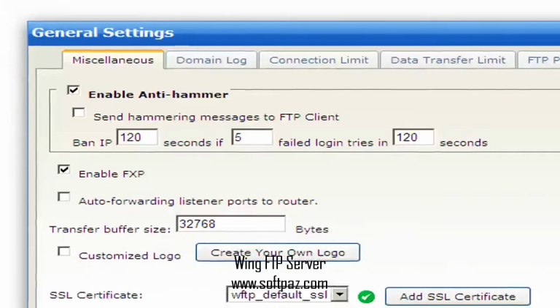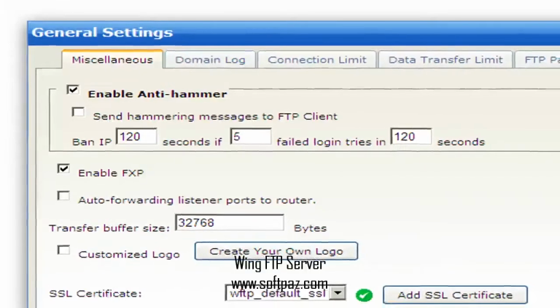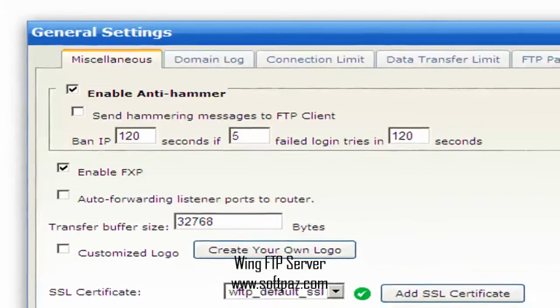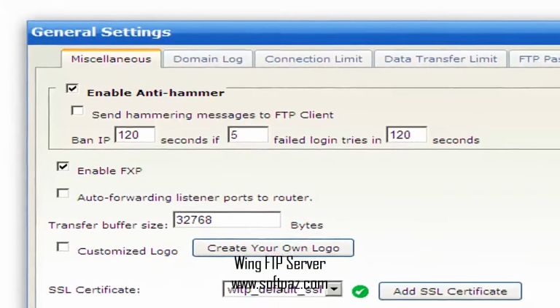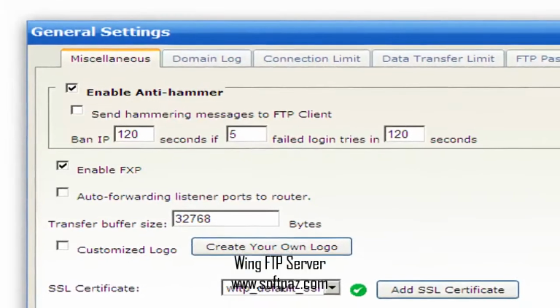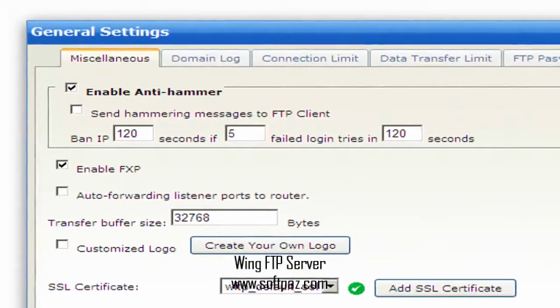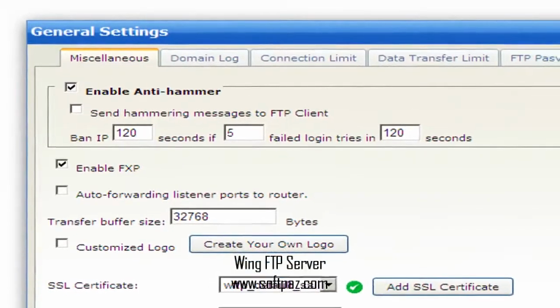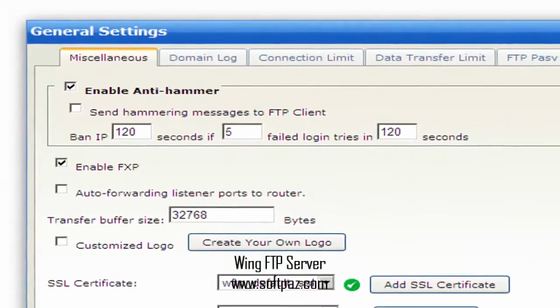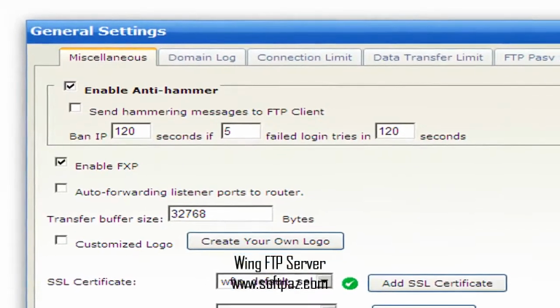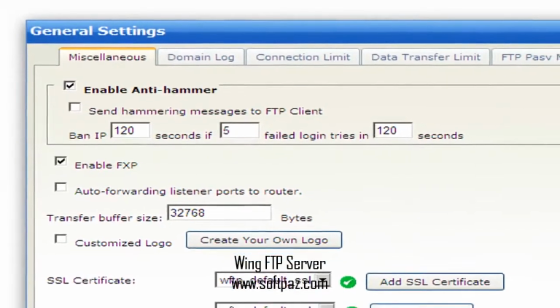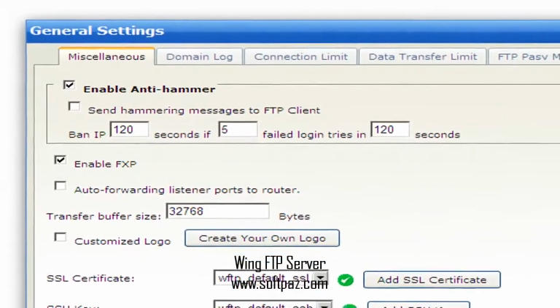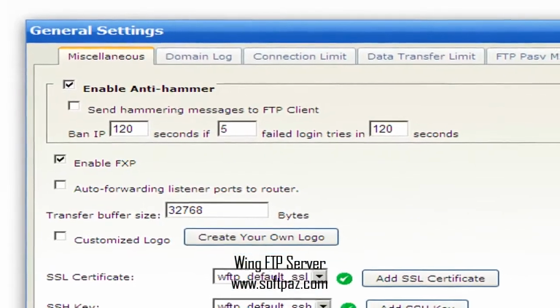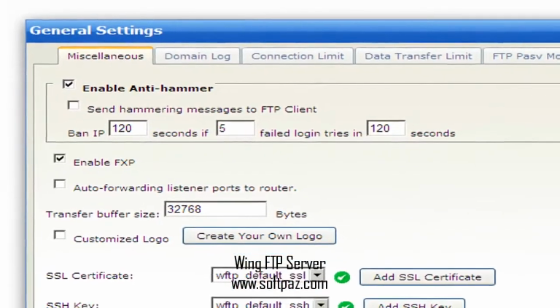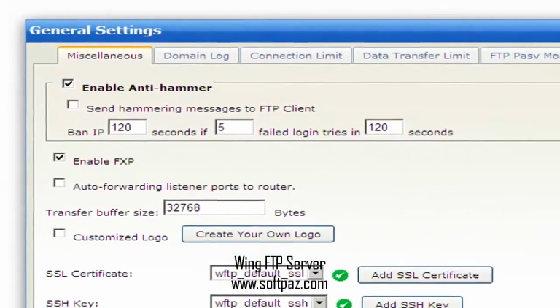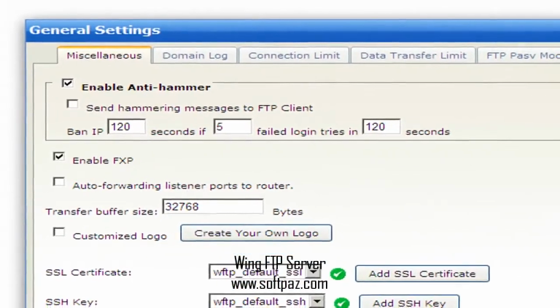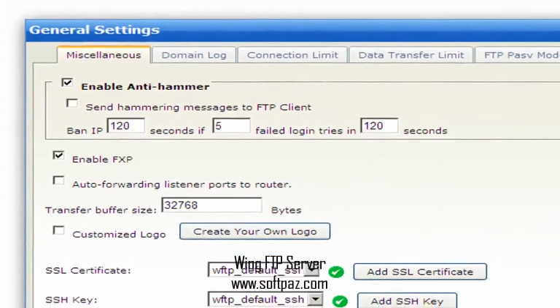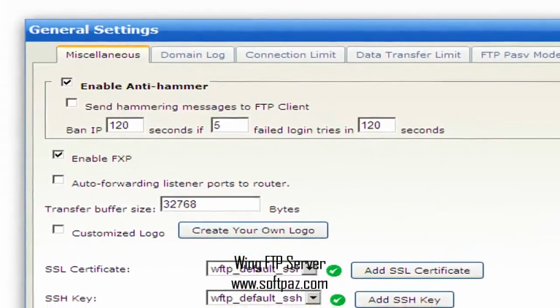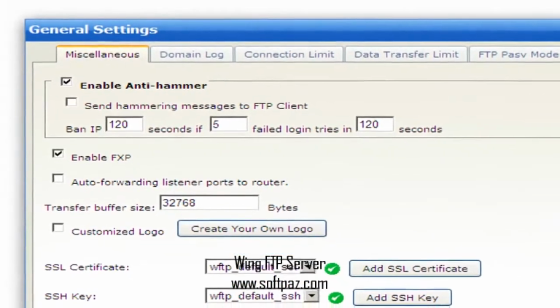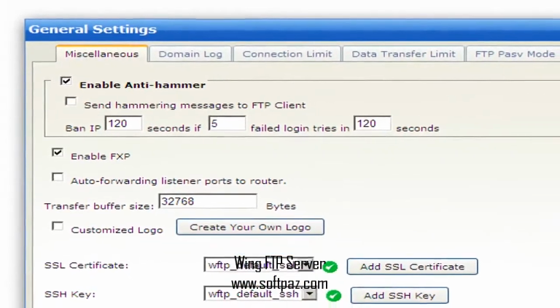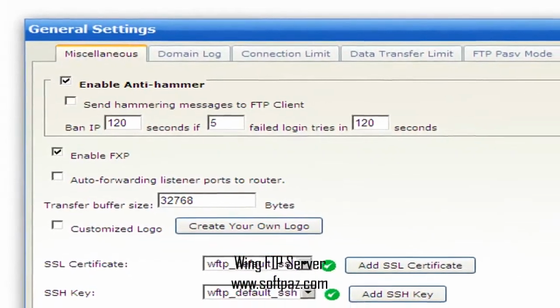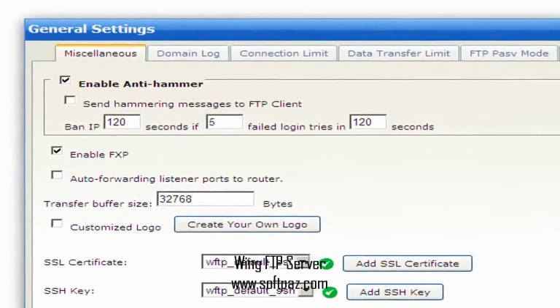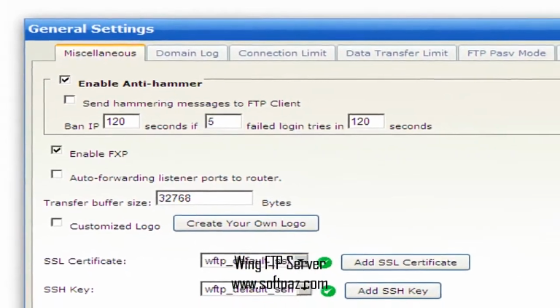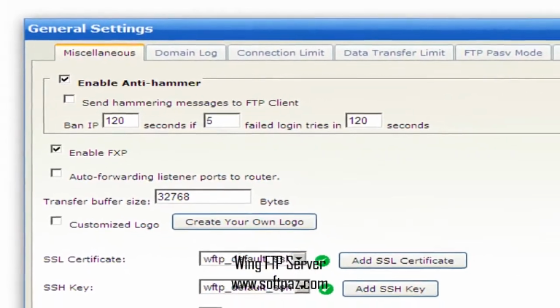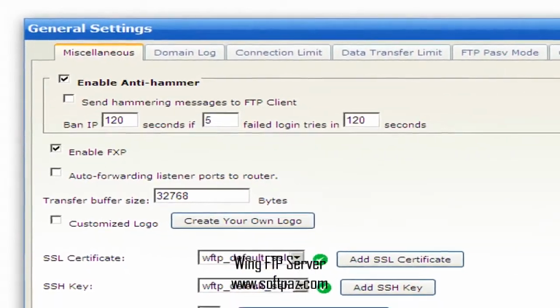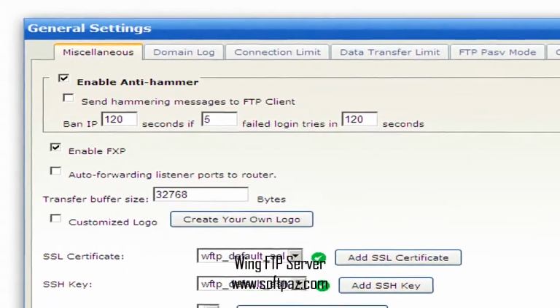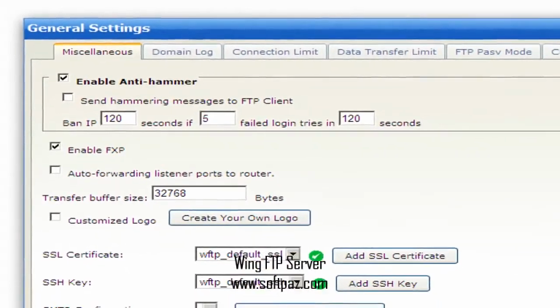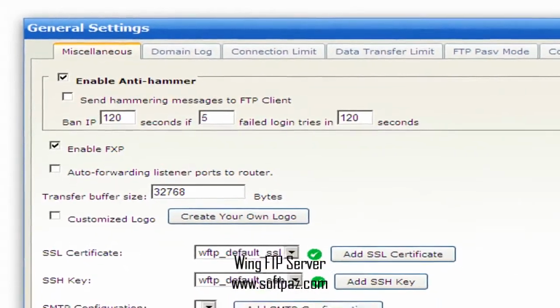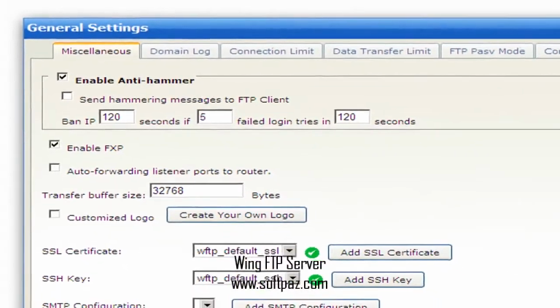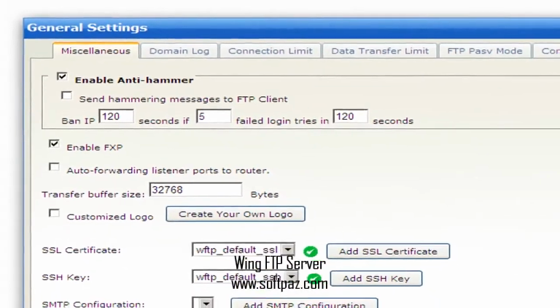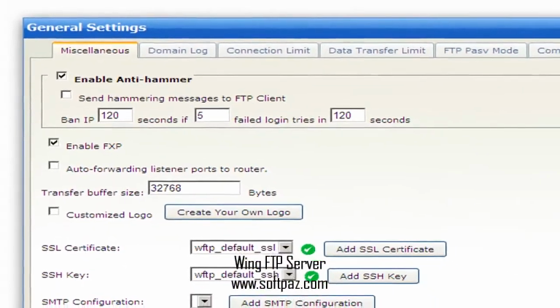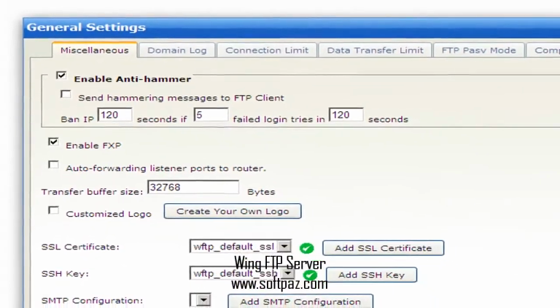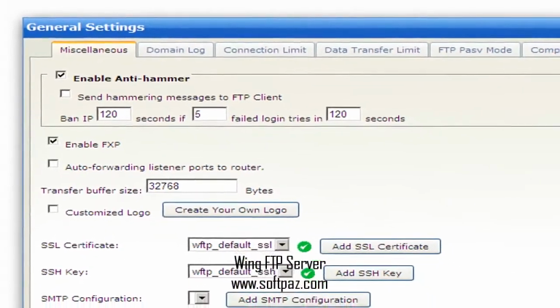Hi, I am Andrew, and today I will talk to you about Wing FTP server.